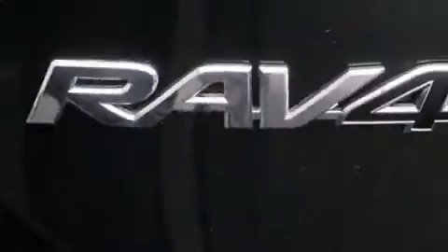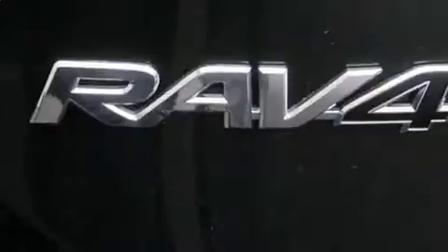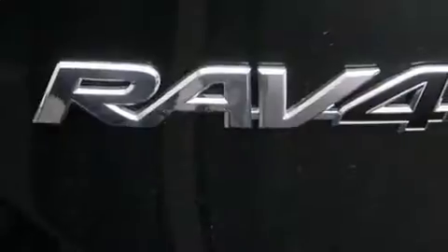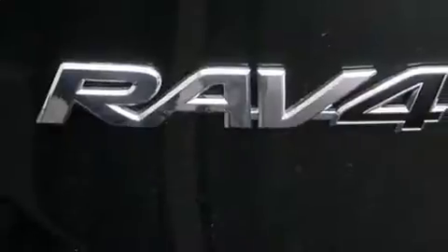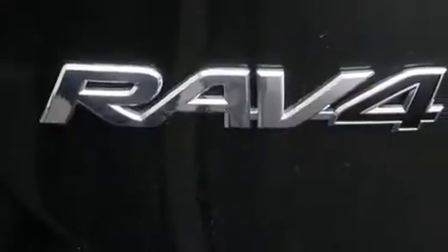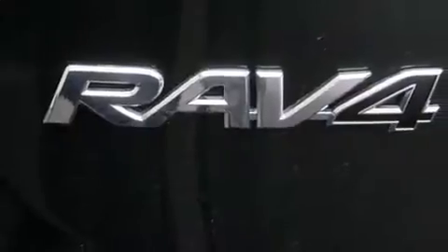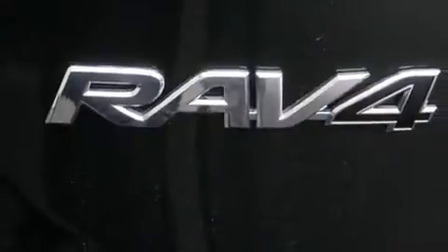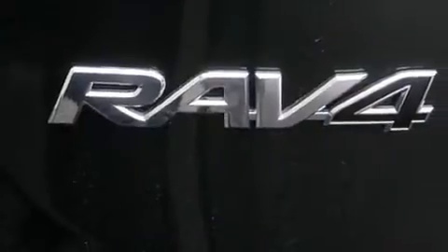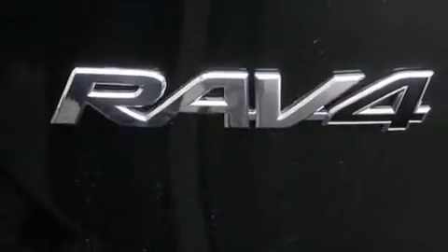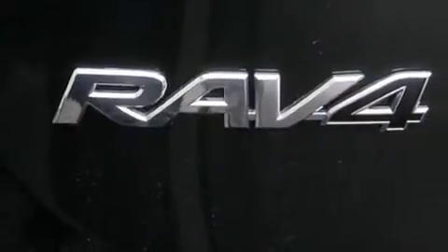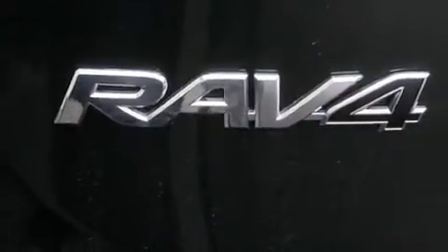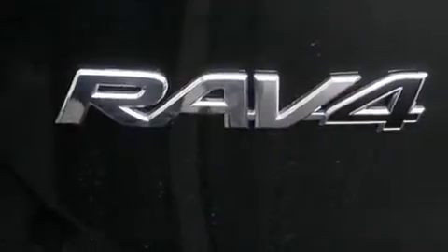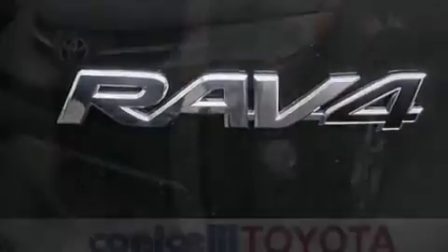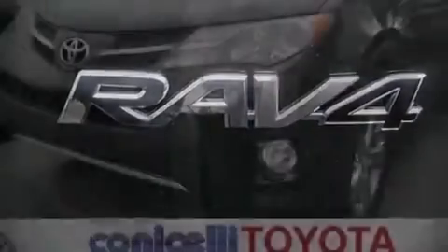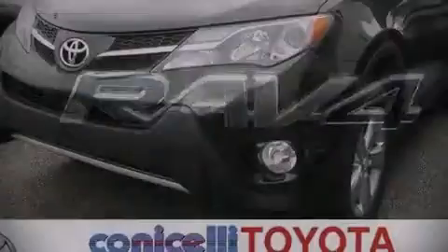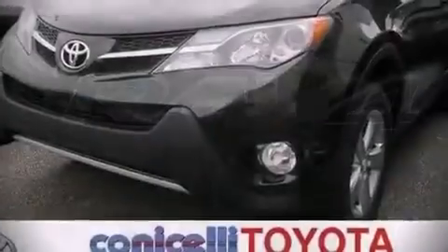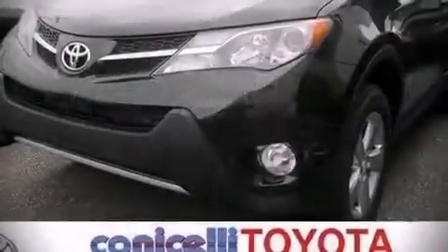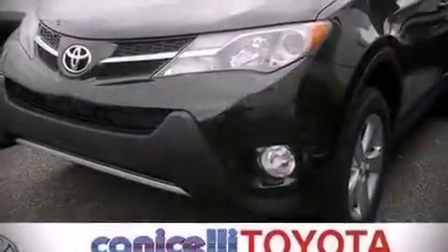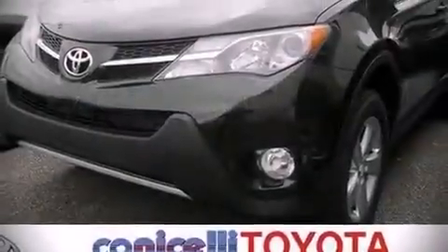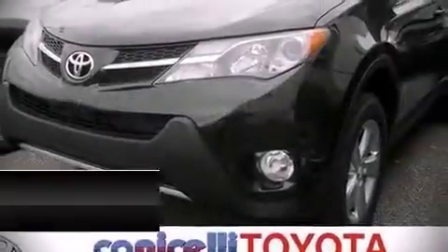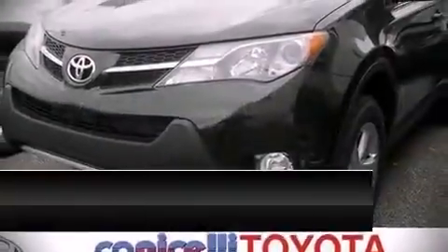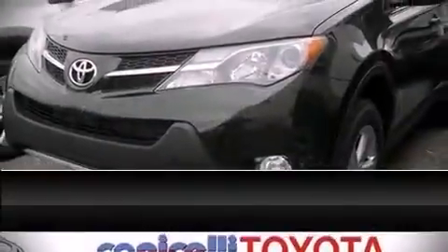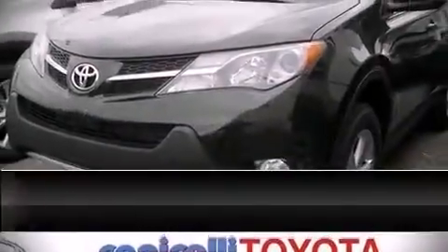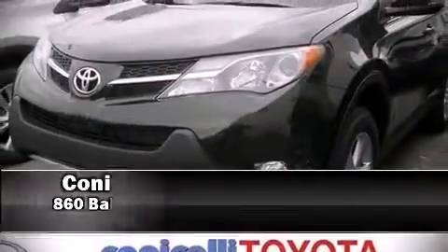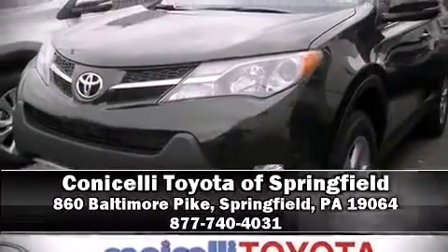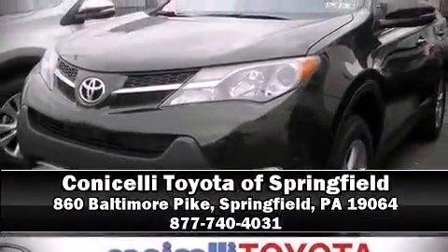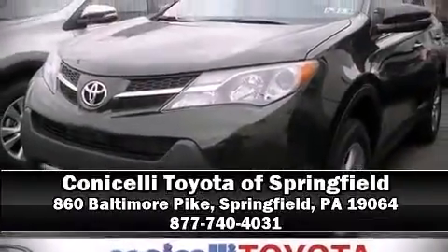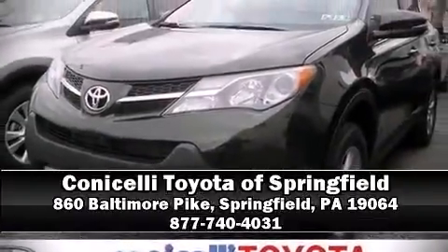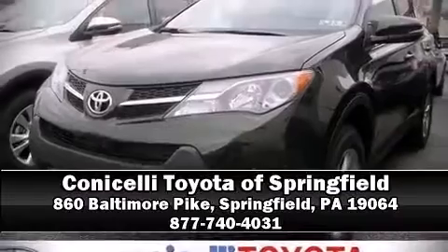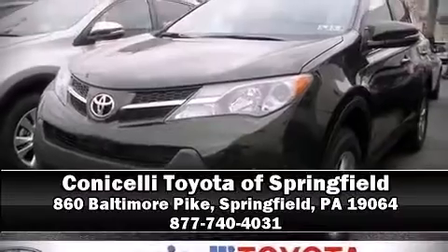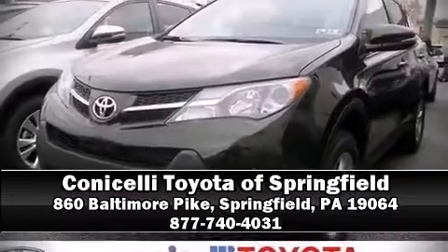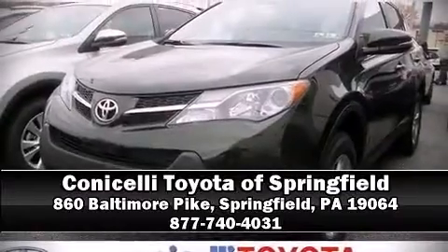Sophisticated all-wheel drive technology maintains a firm grip on the road. Please don't hesitate to give us a call.